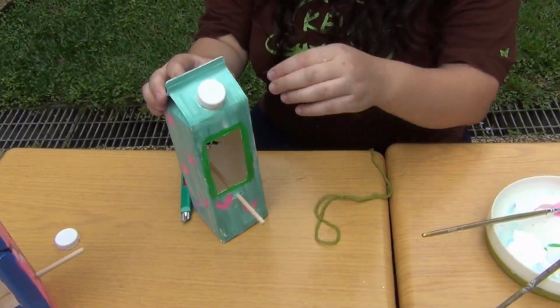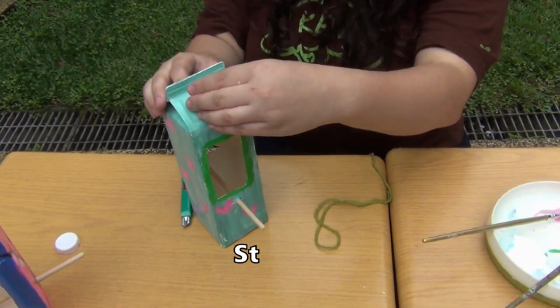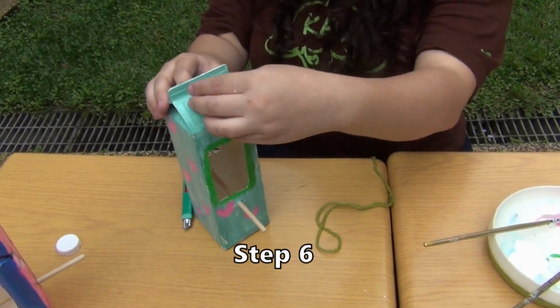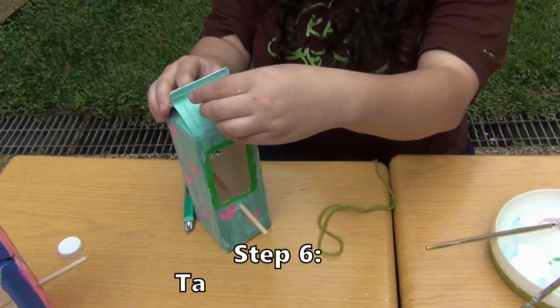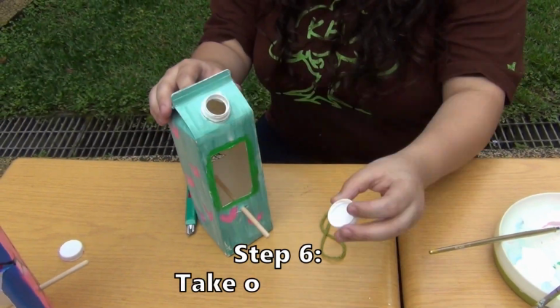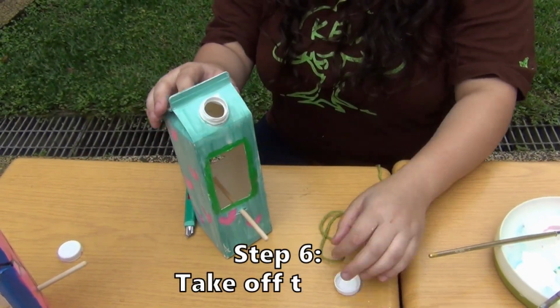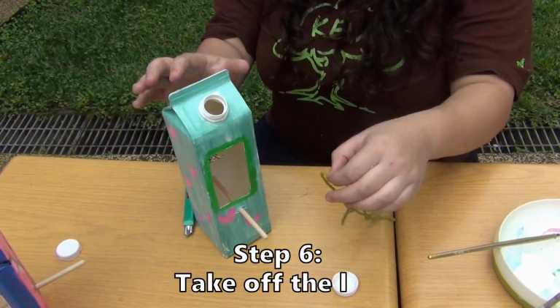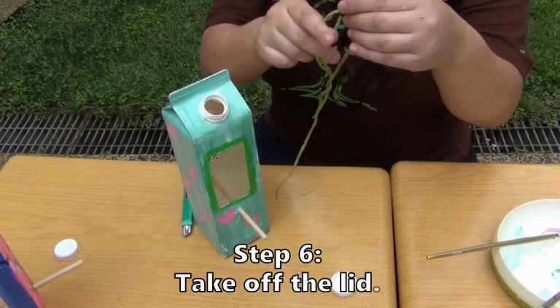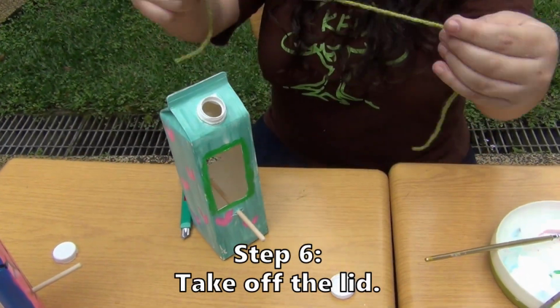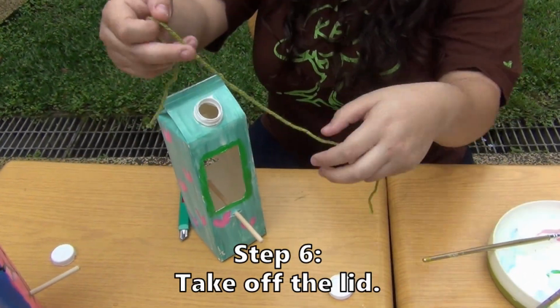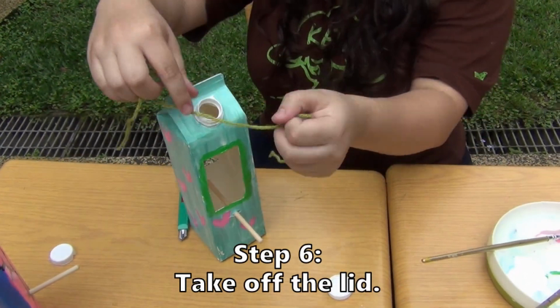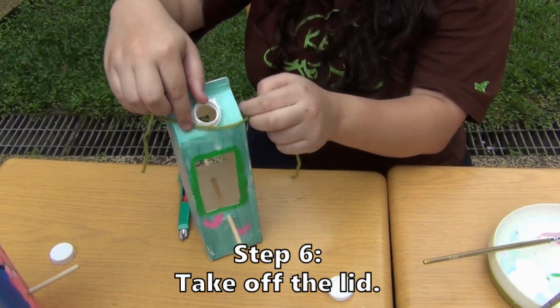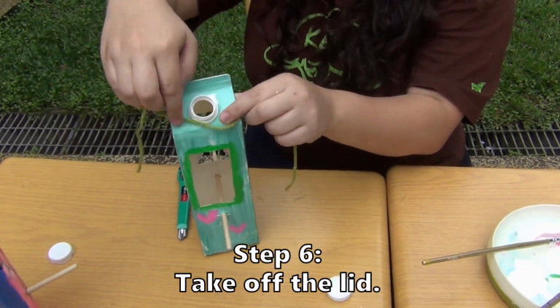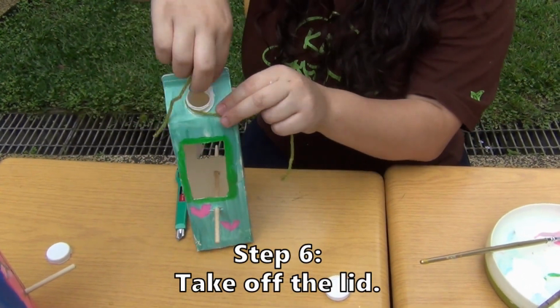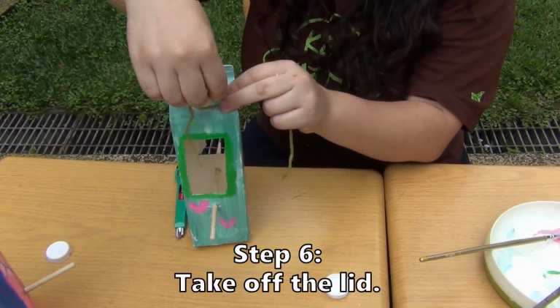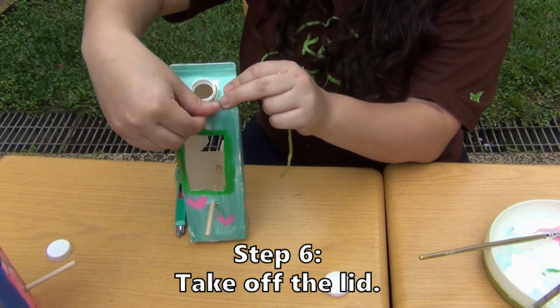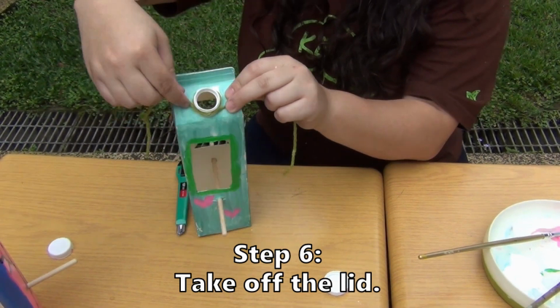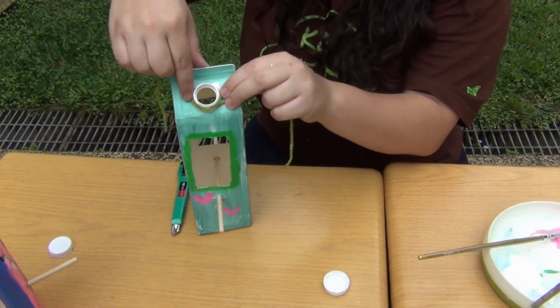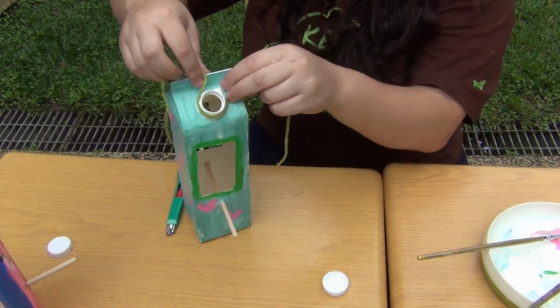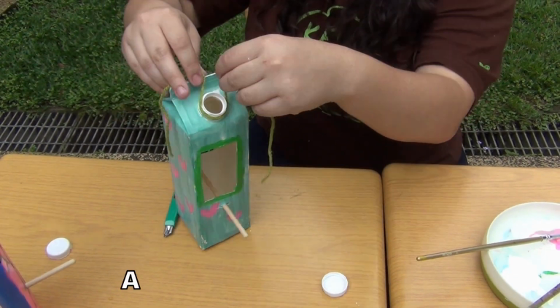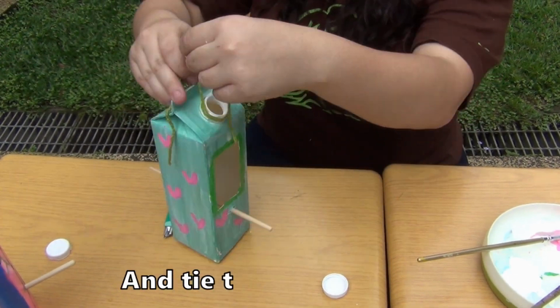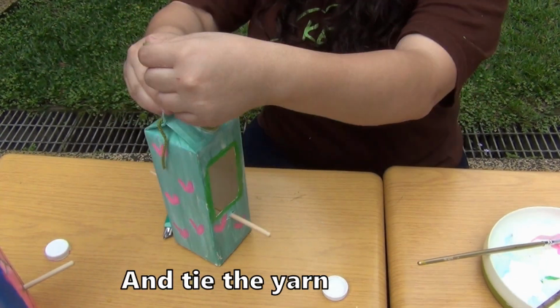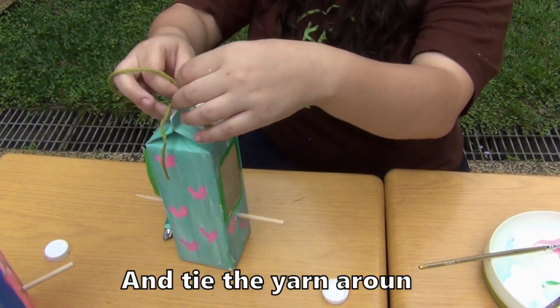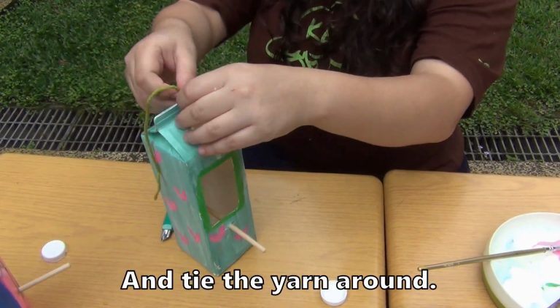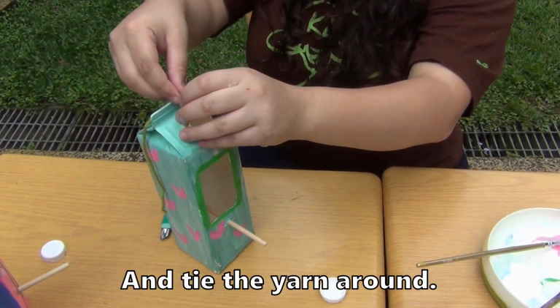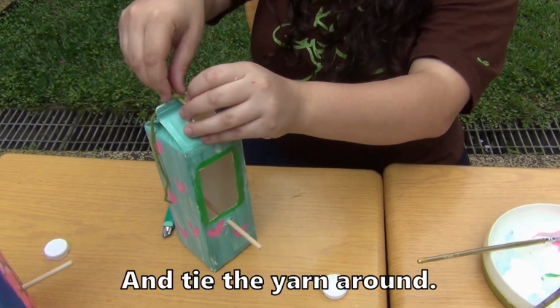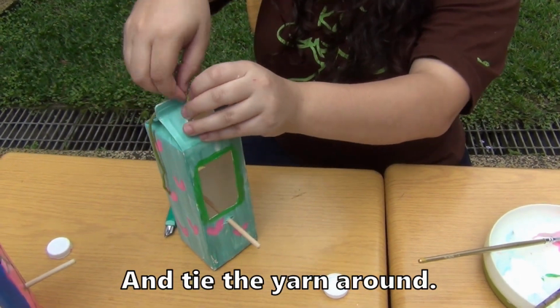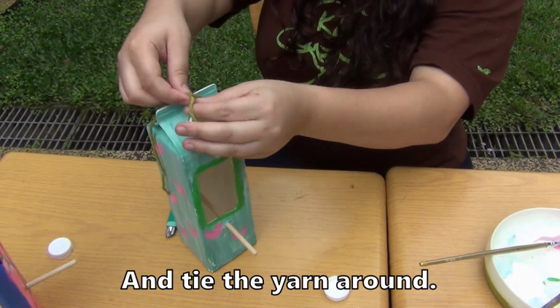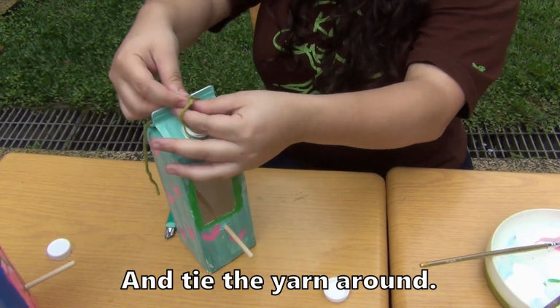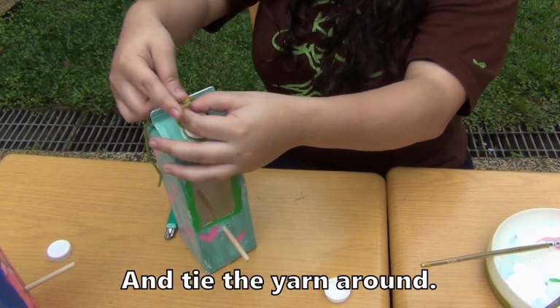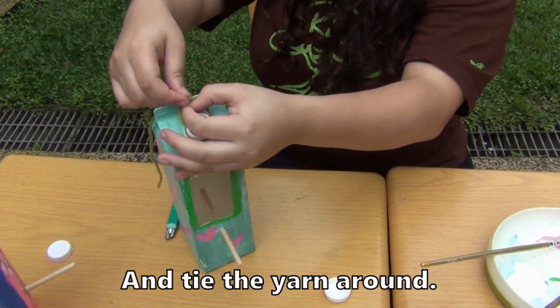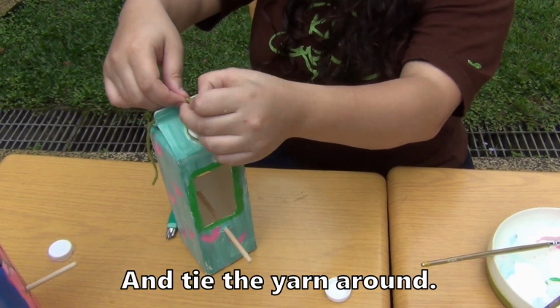Step six: take off the lid and tie the yarn around.